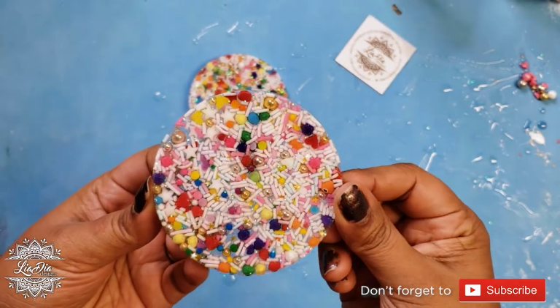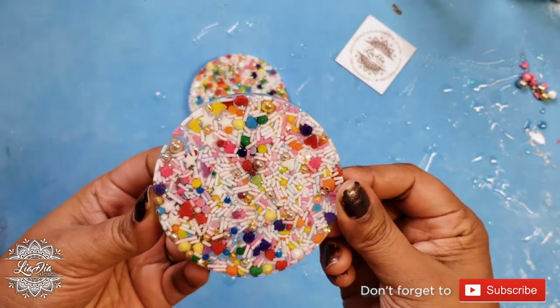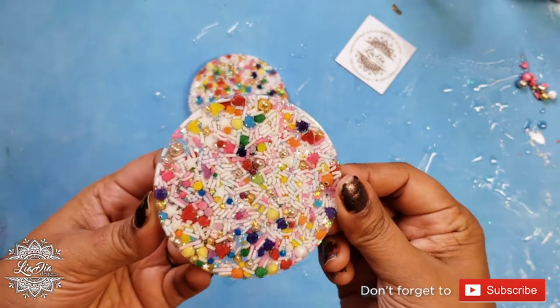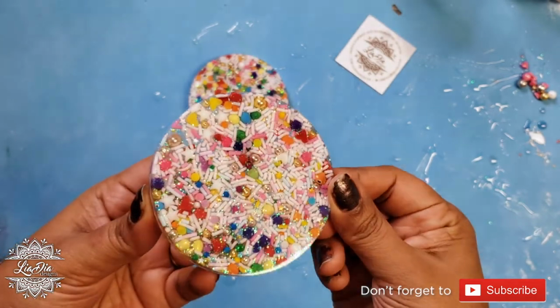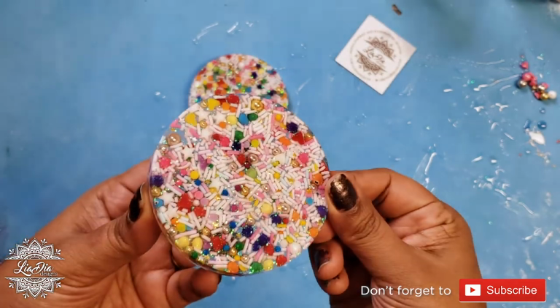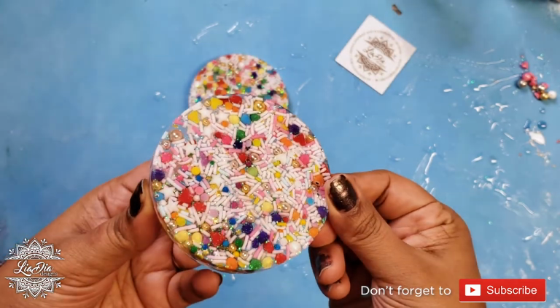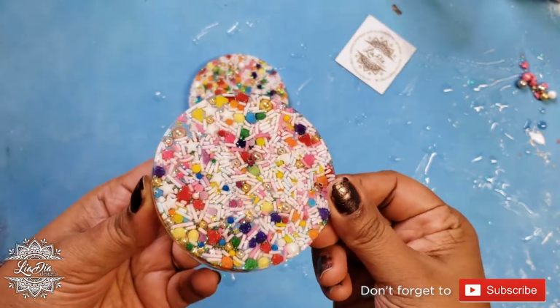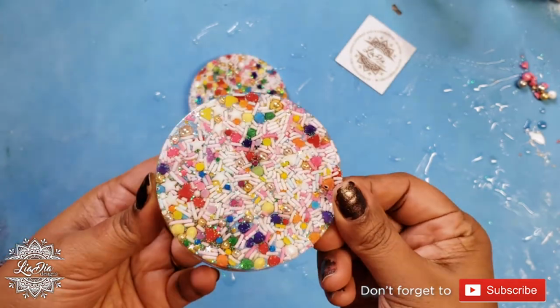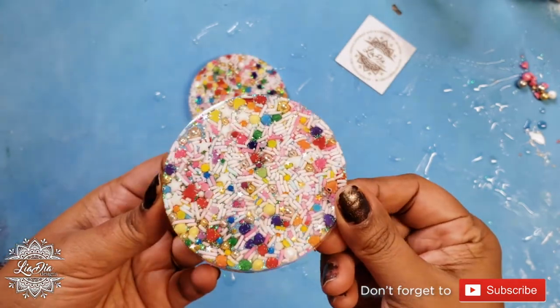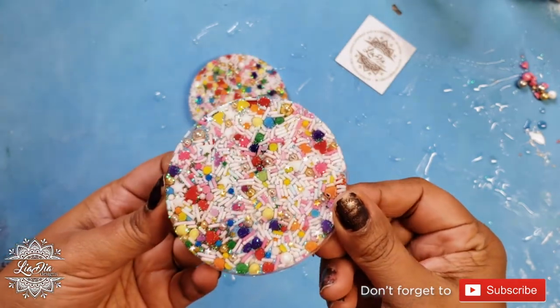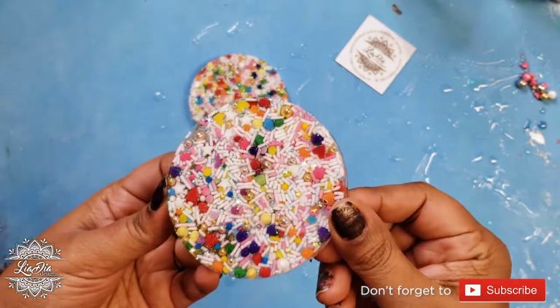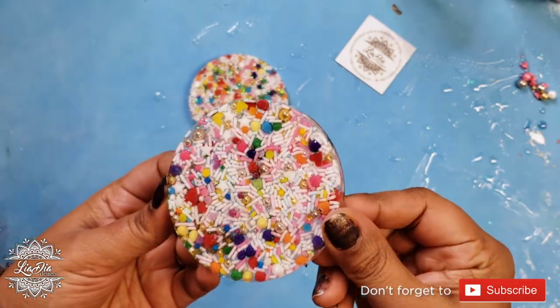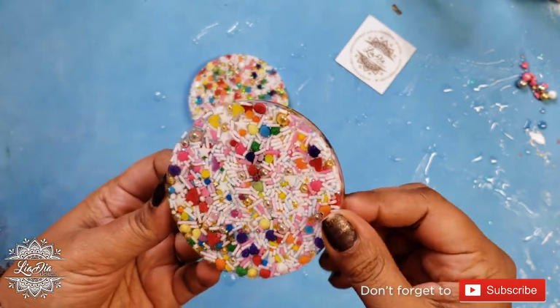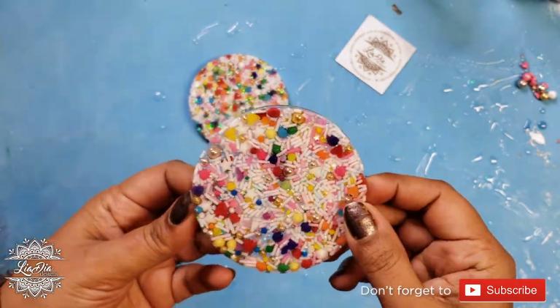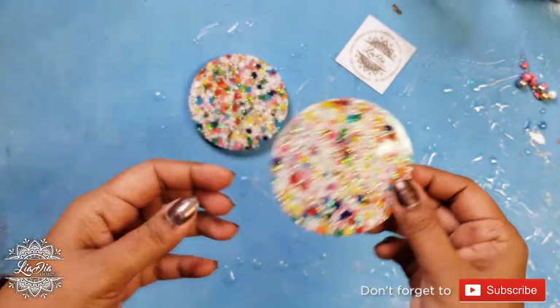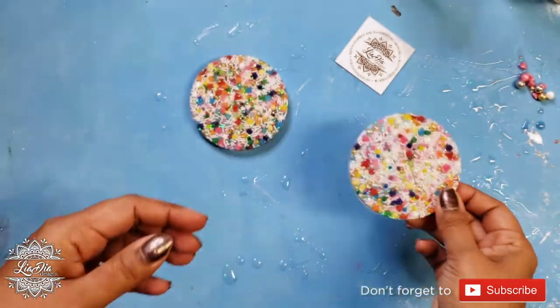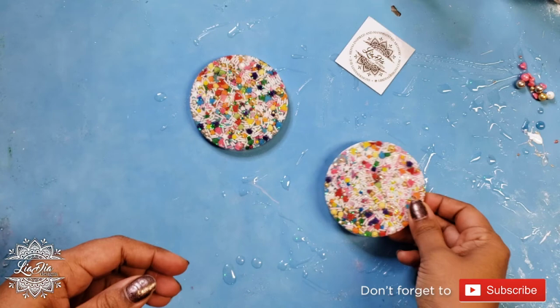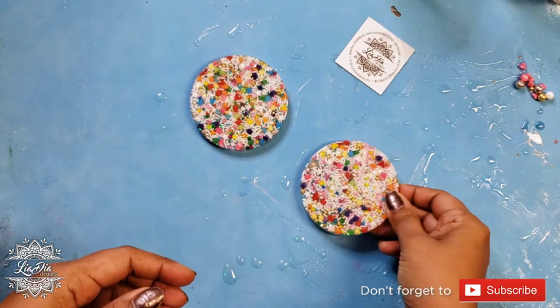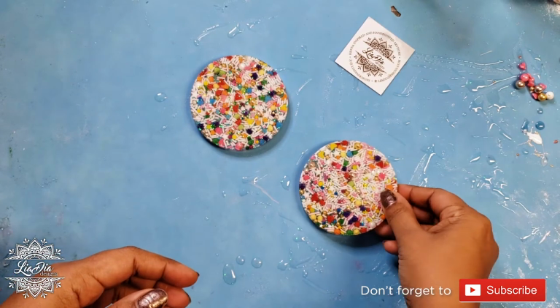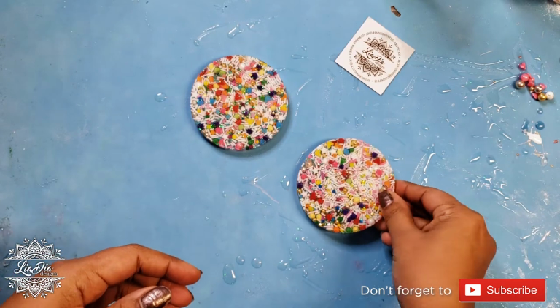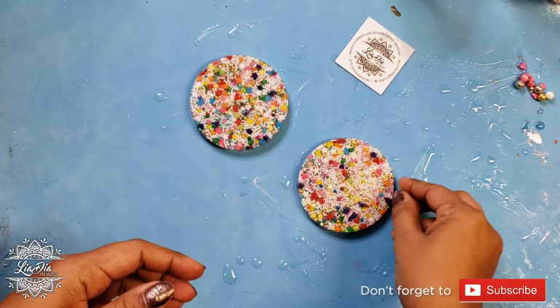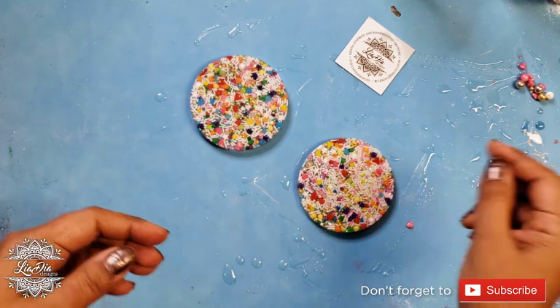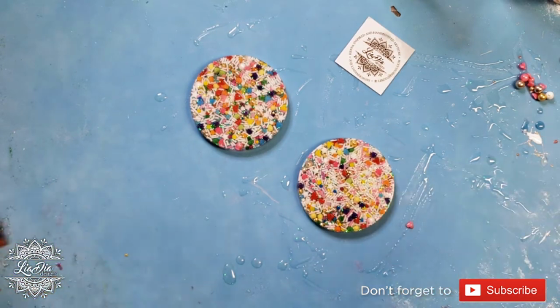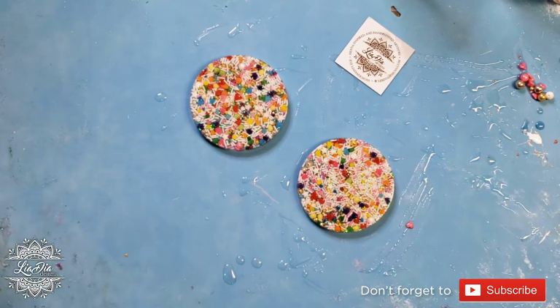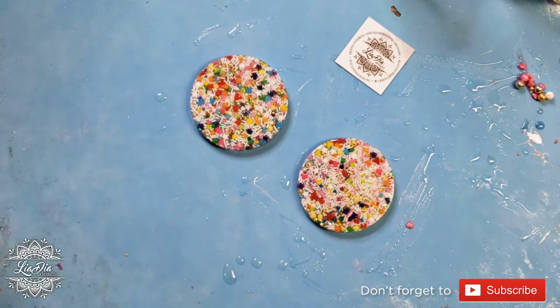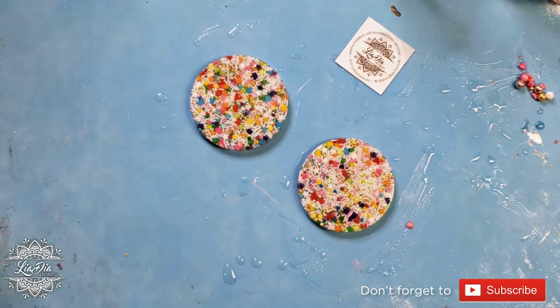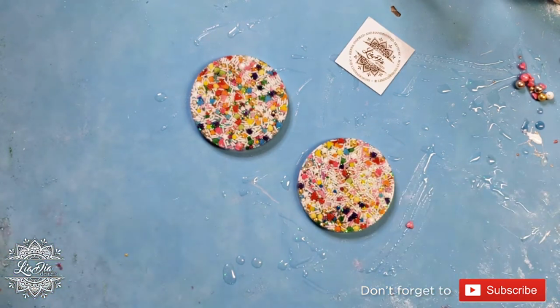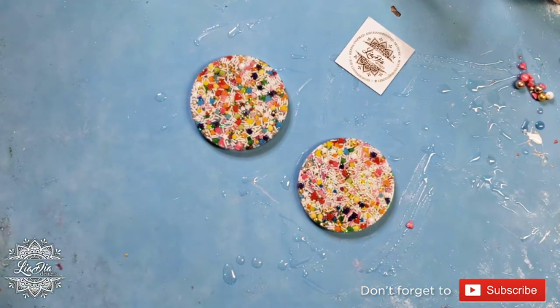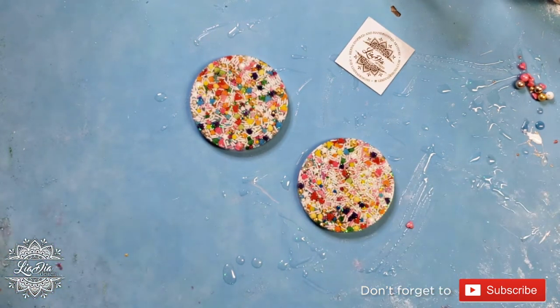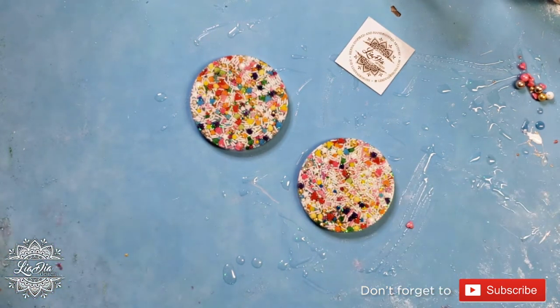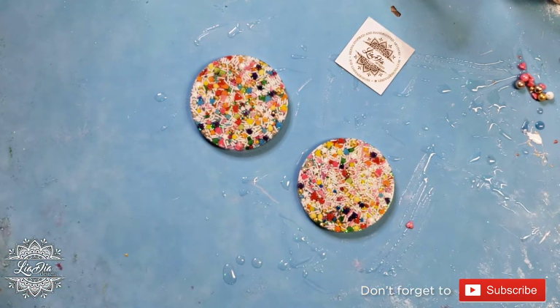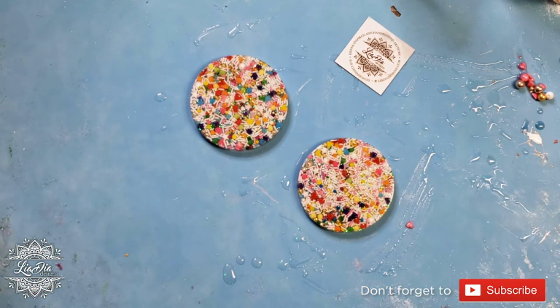I hope you guys like these! If you do, please leave a like and a comment, don't forget to subscribe, and we'll see you in the next video. Thanks, bye!